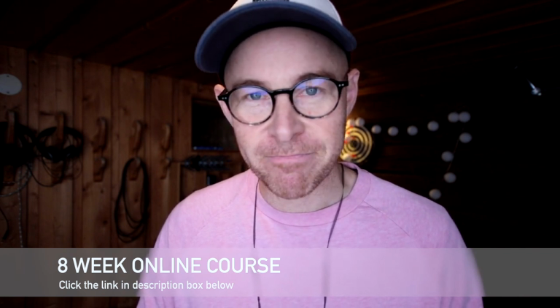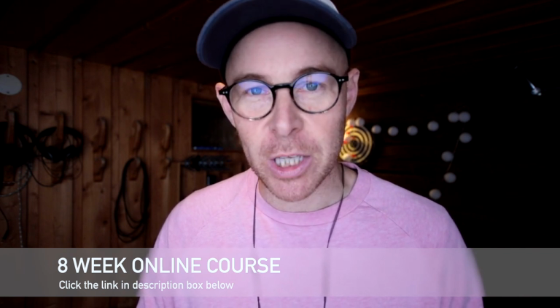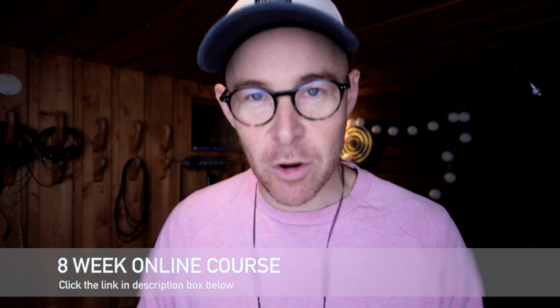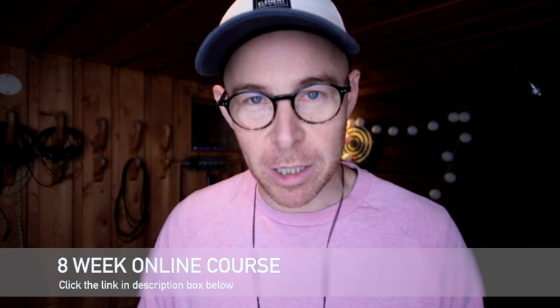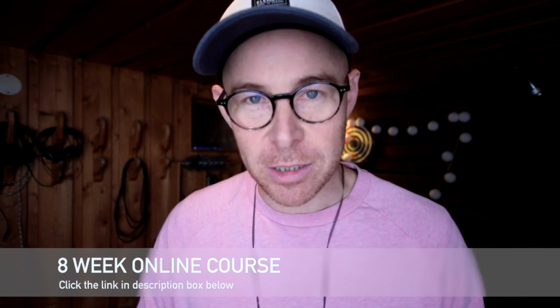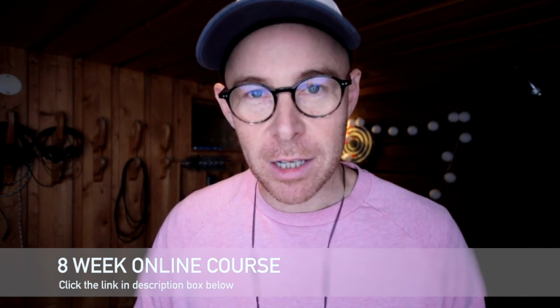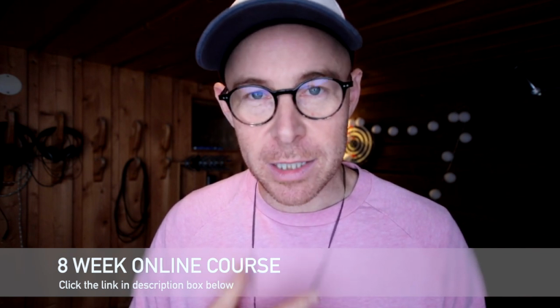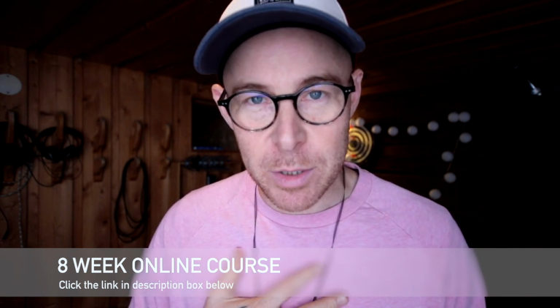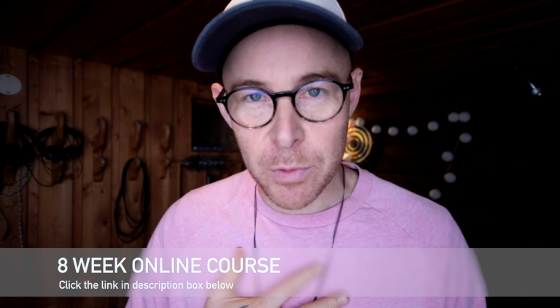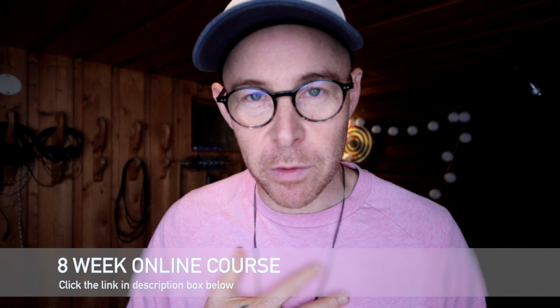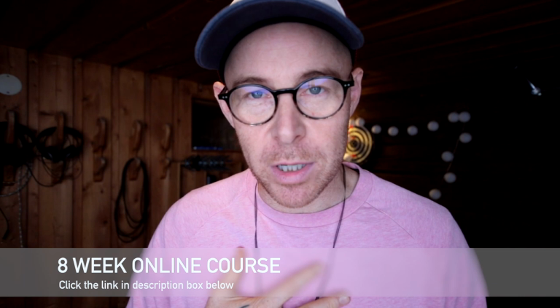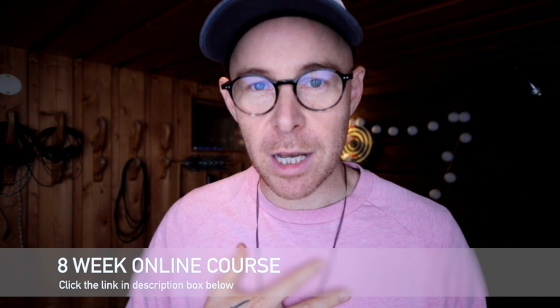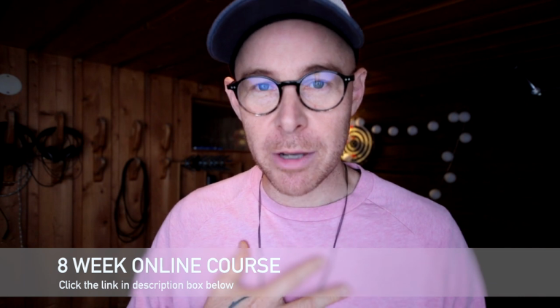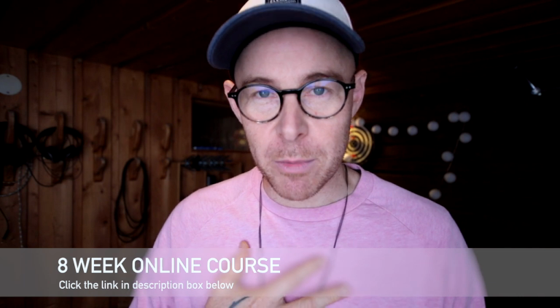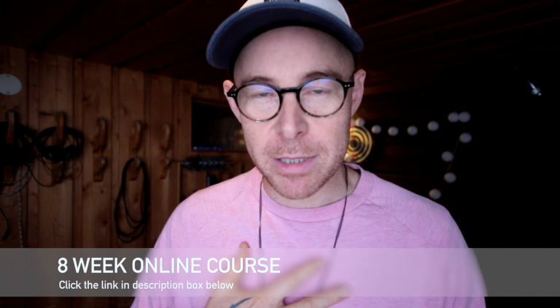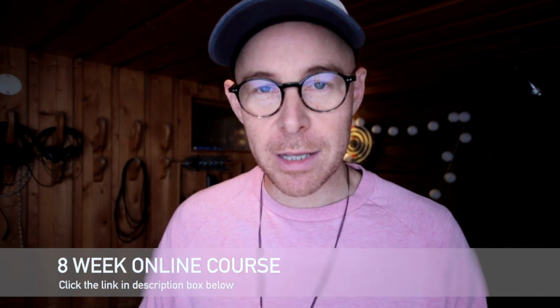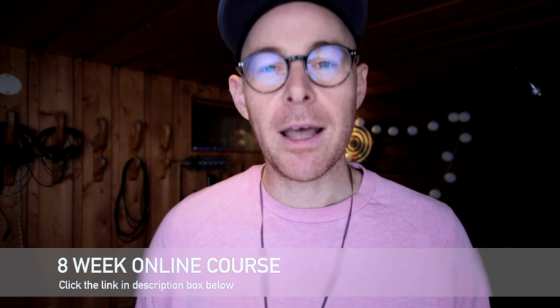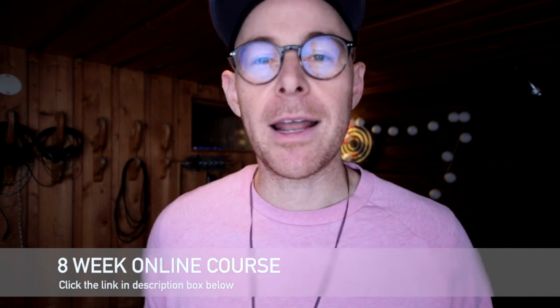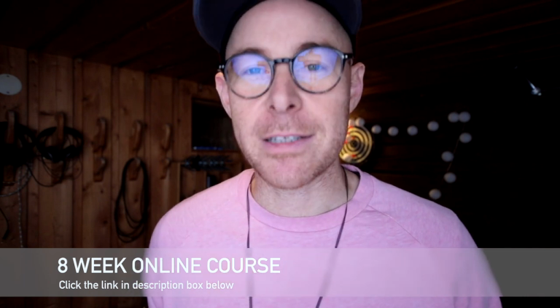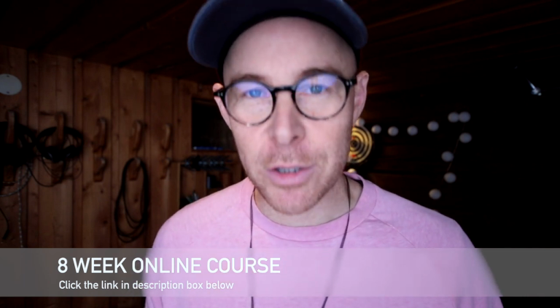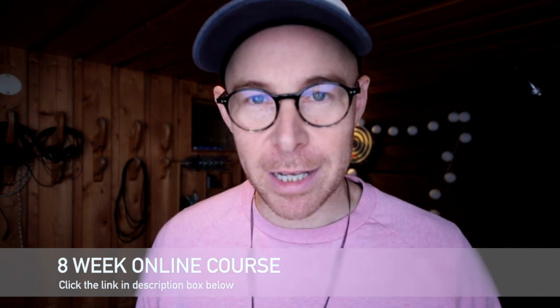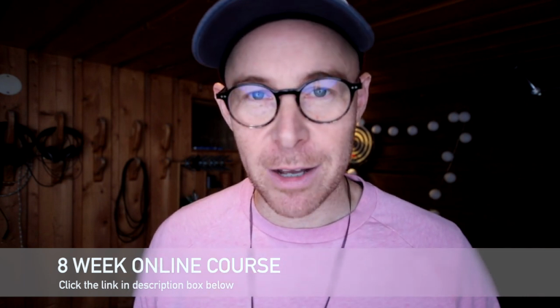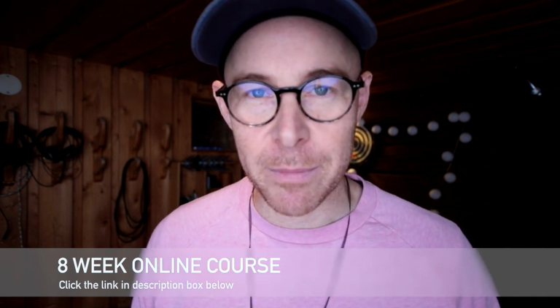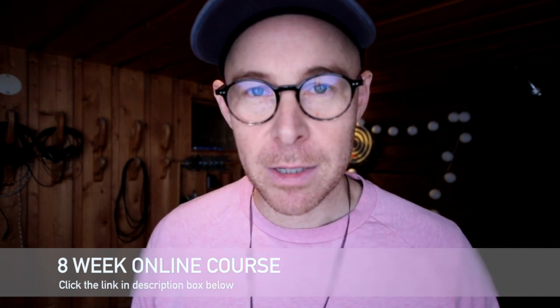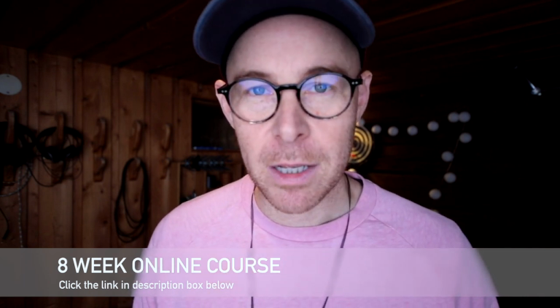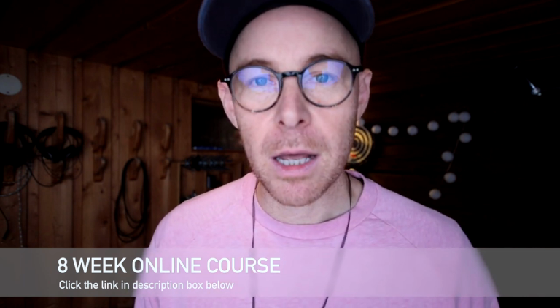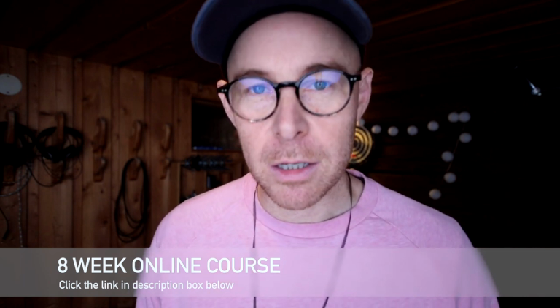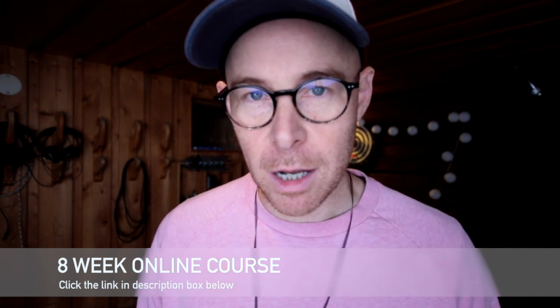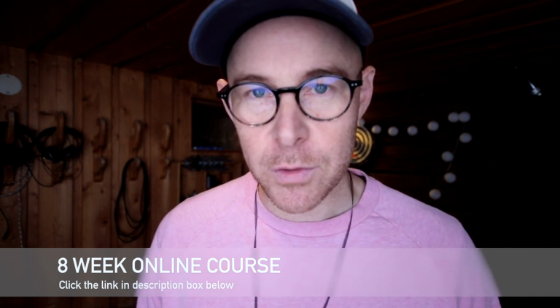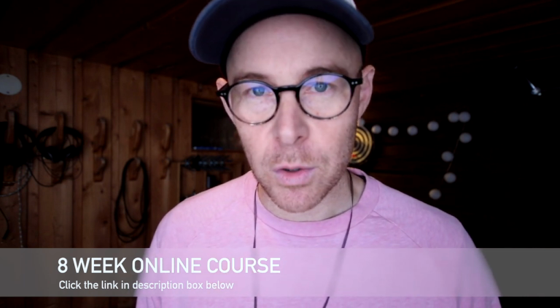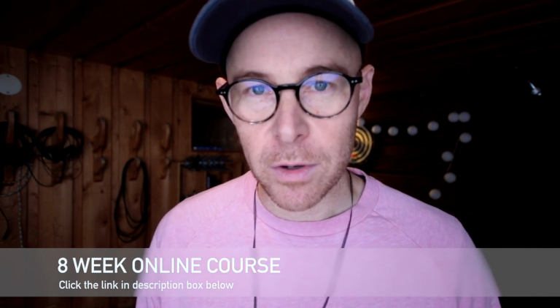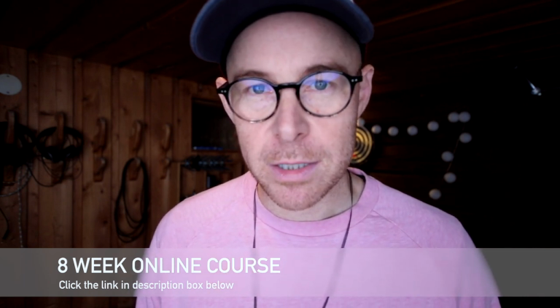Thank you very much. This is Improve Your Voice. I'm Darren McStay and until the next time, look after your voice.